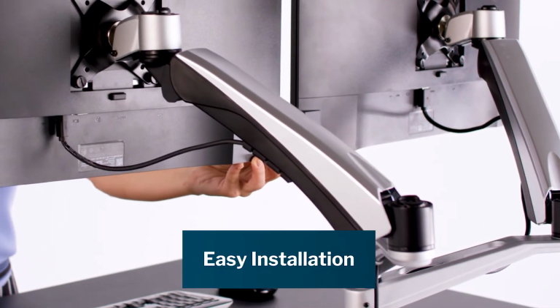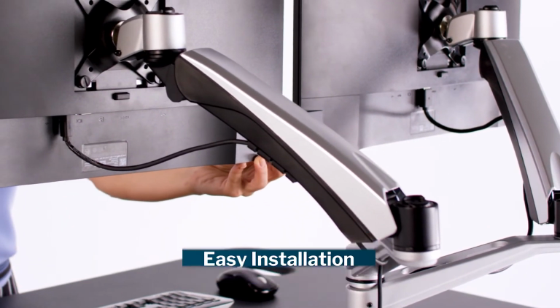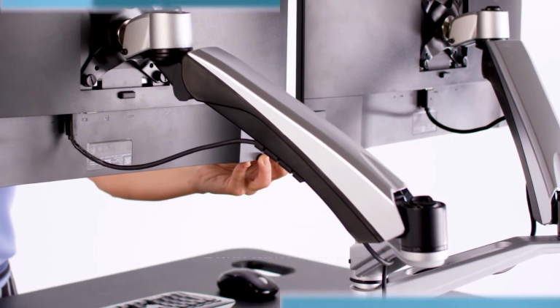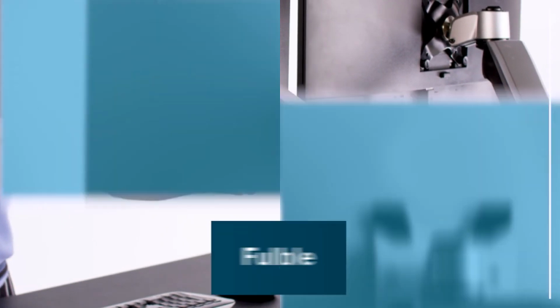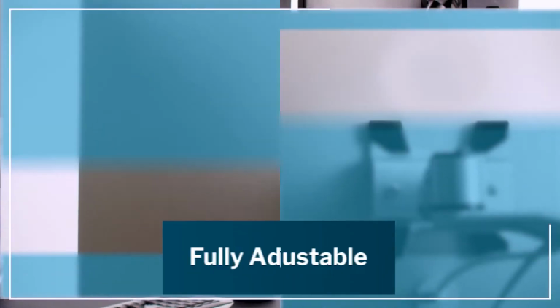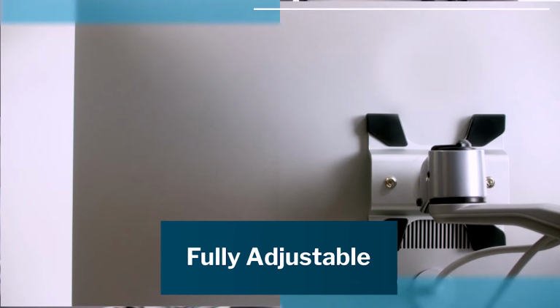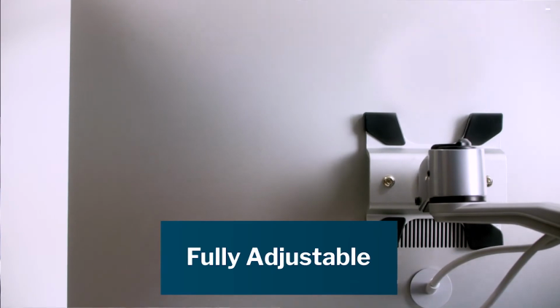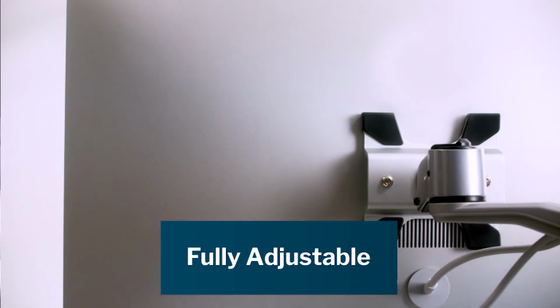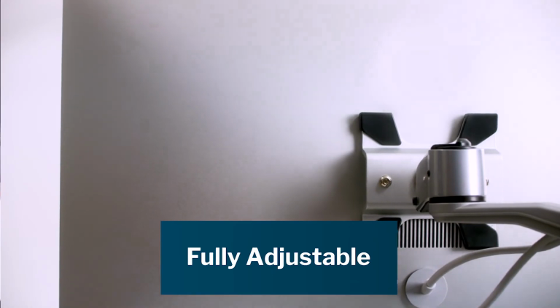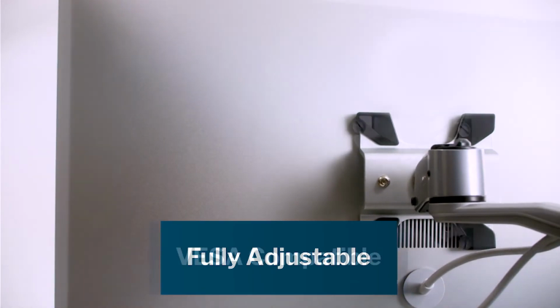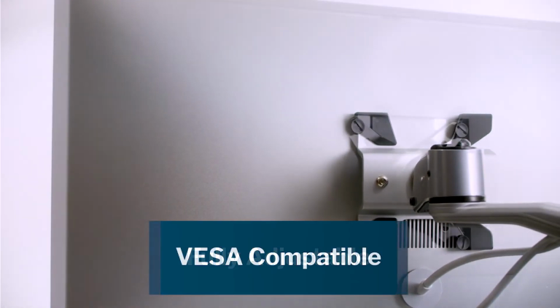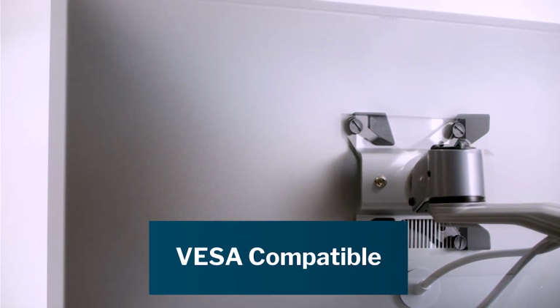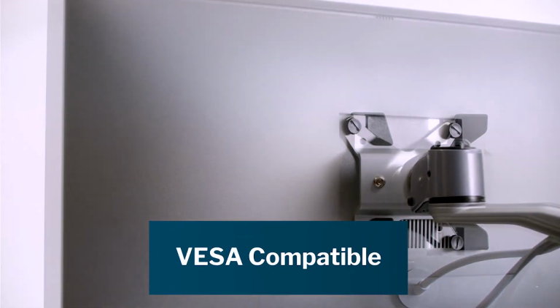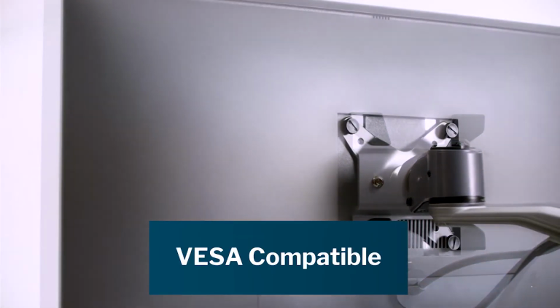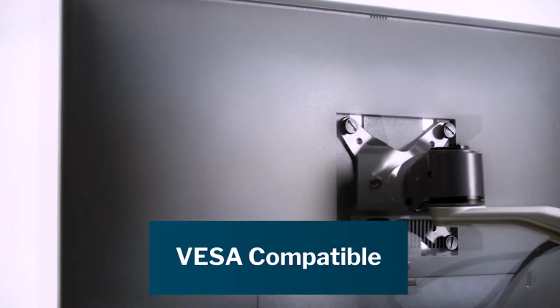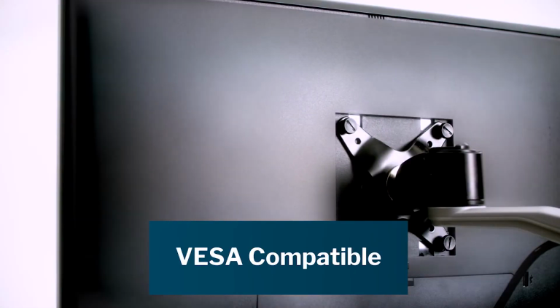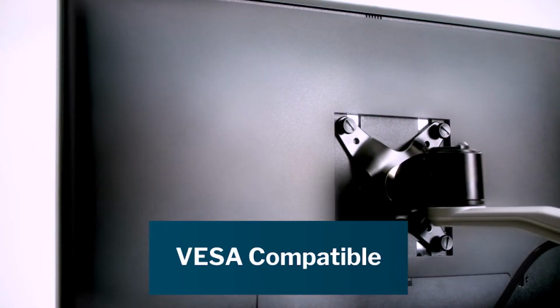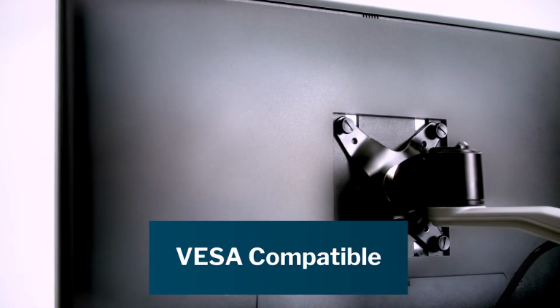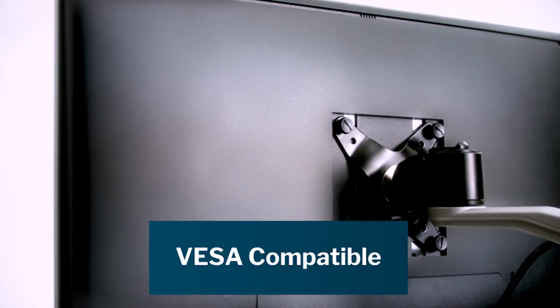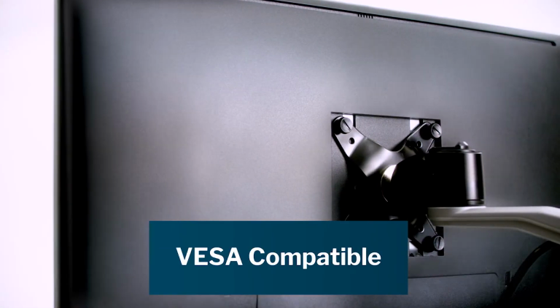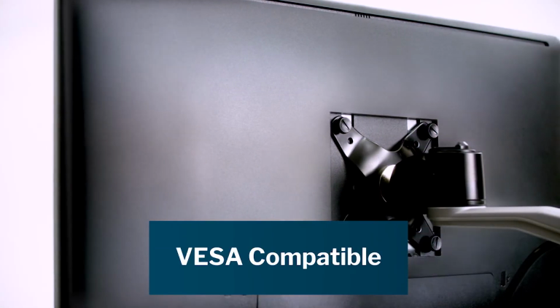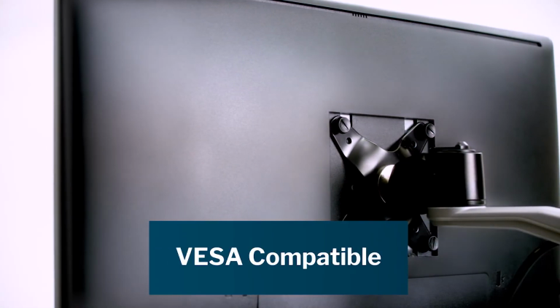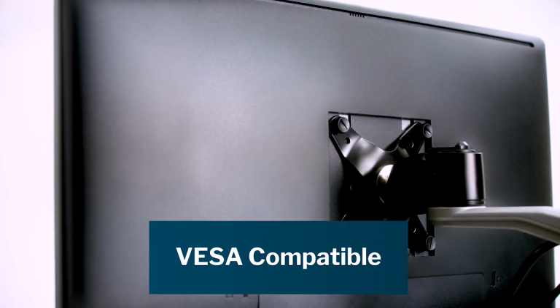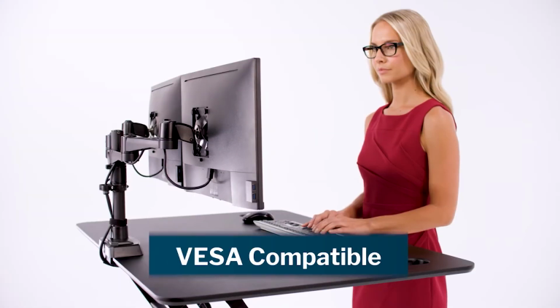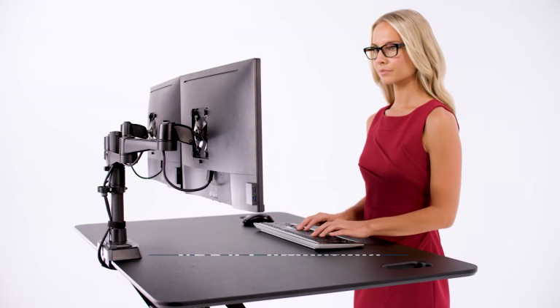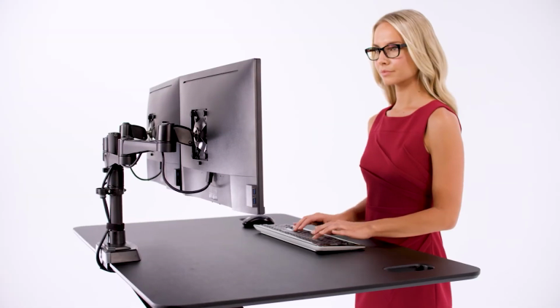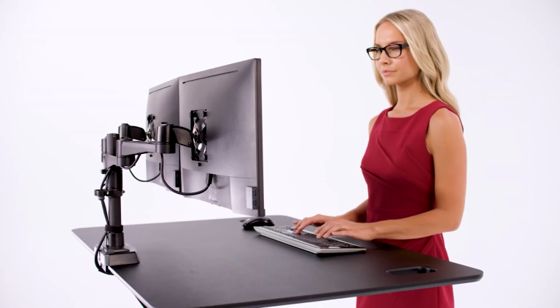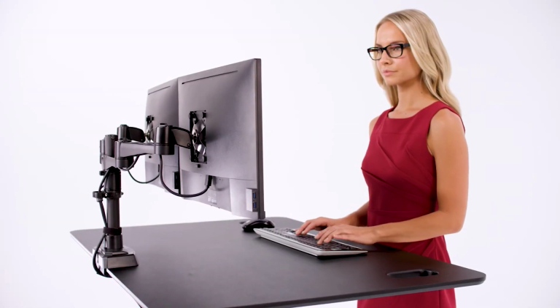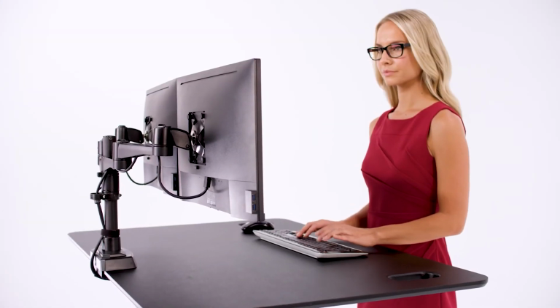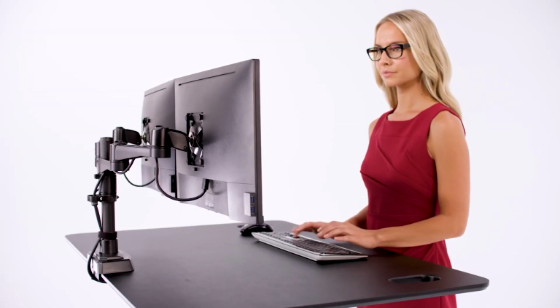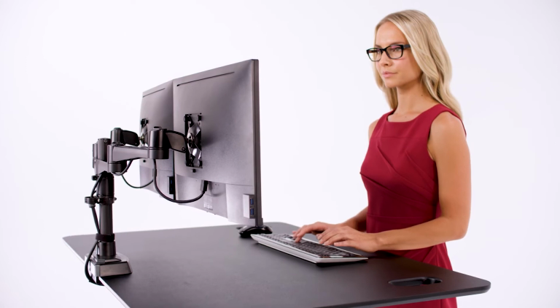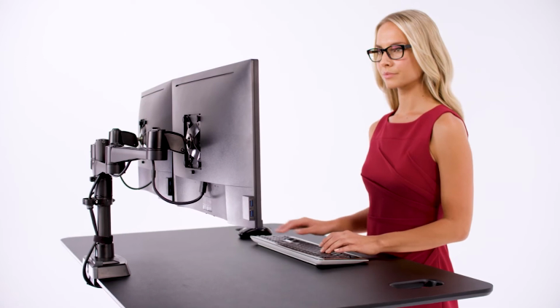Vary monitor arms are fully adjustable, VESA compatible, and work seamlessly with all Vary desks, tables, and desktop converters.